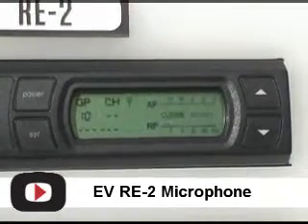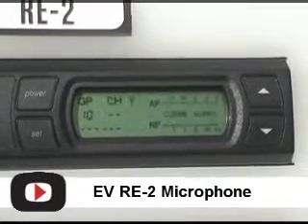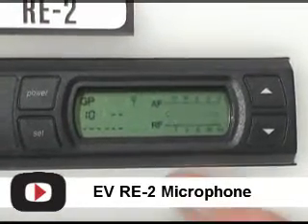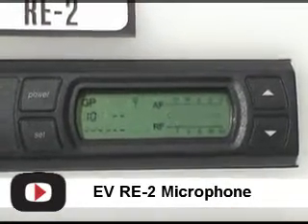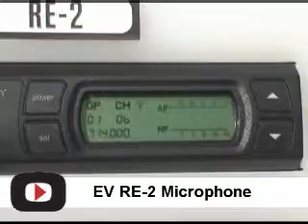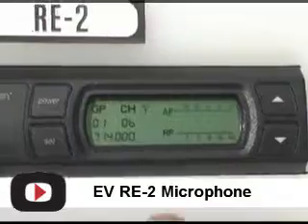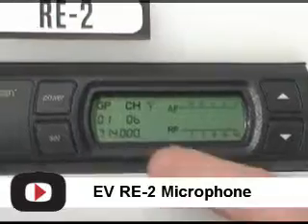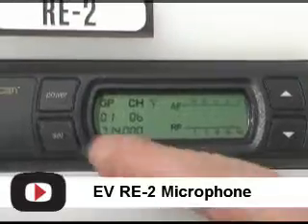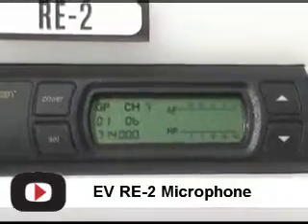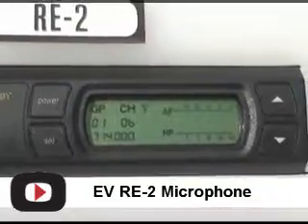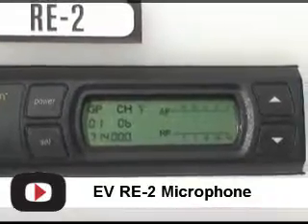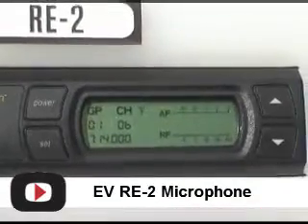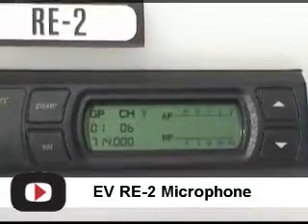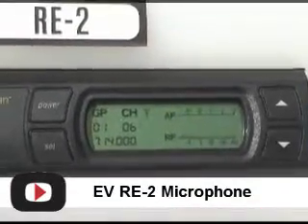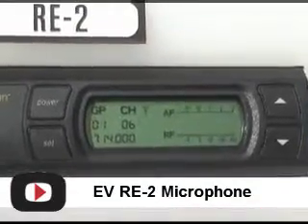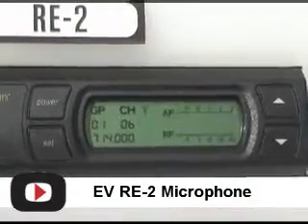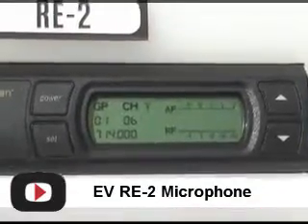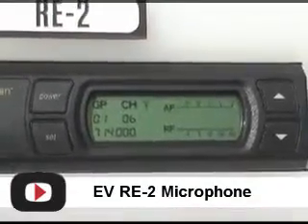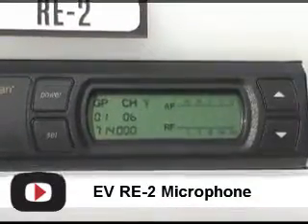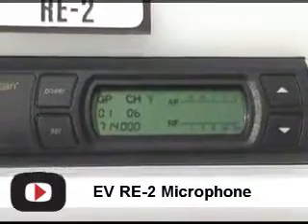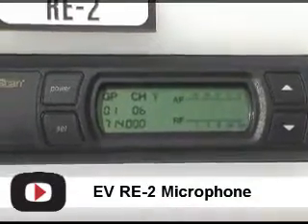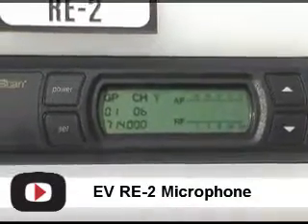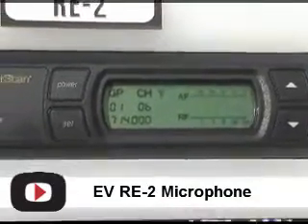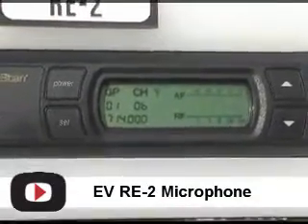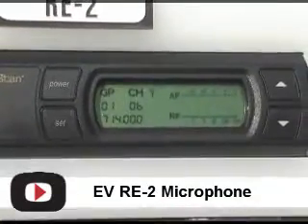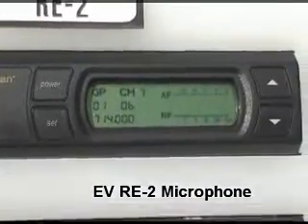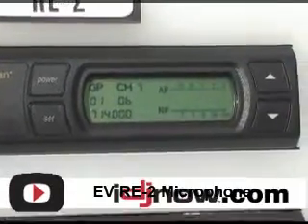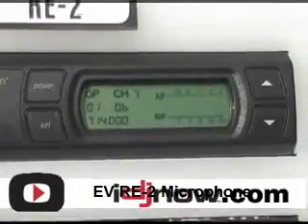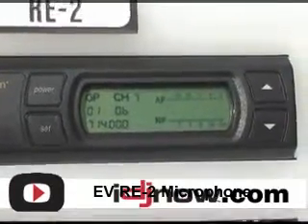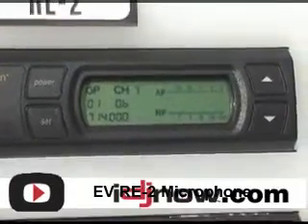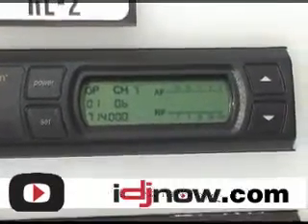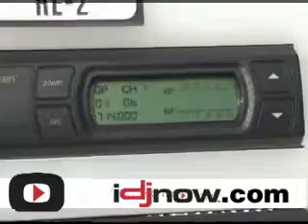You see as it's done scanning here, it automatically selects it. All you need to do at that point is set your transmitter and you'd be good to go.